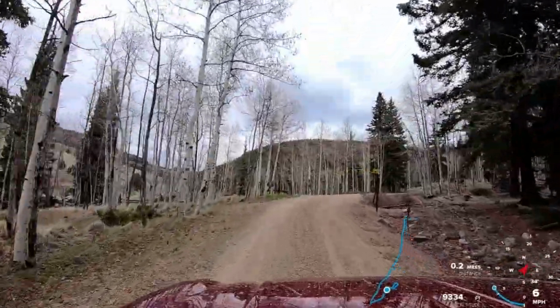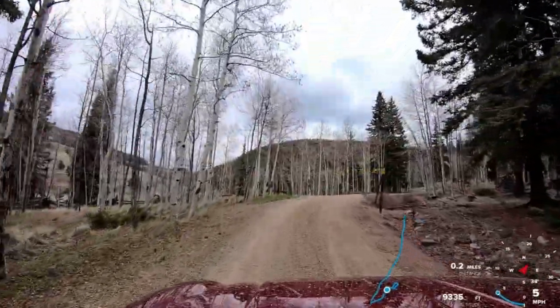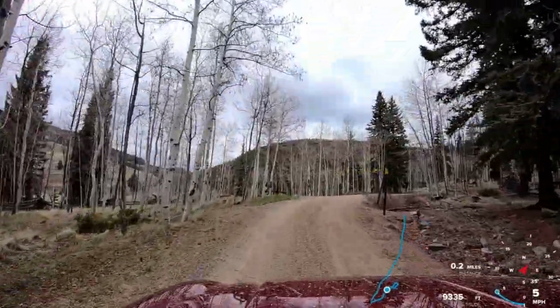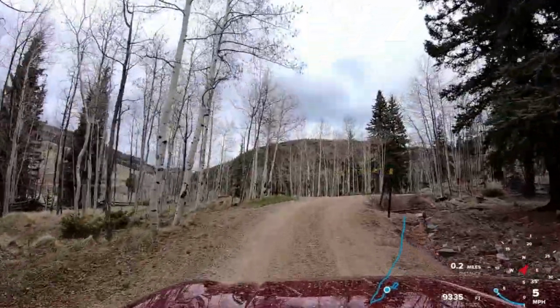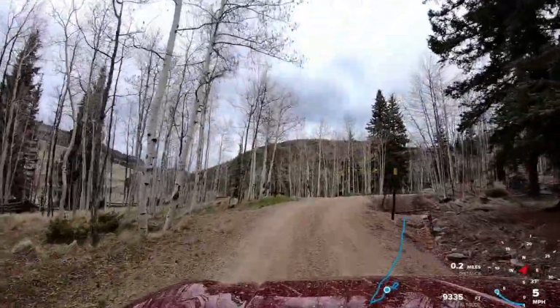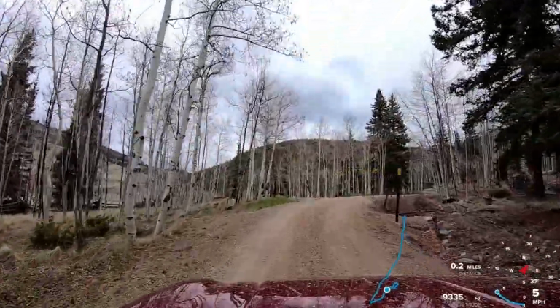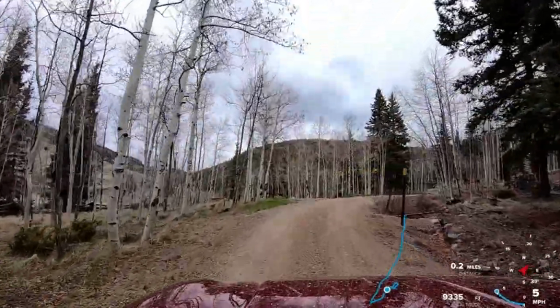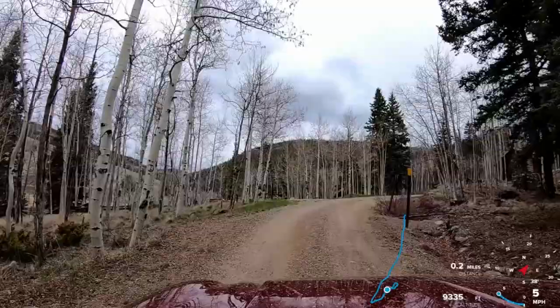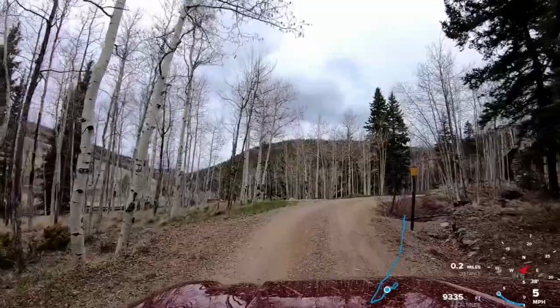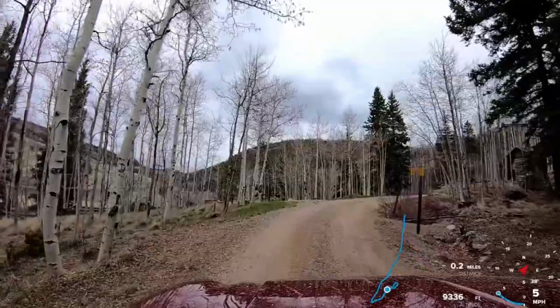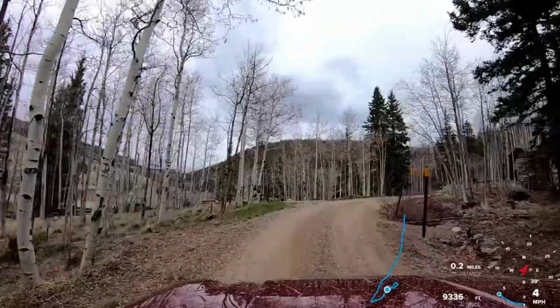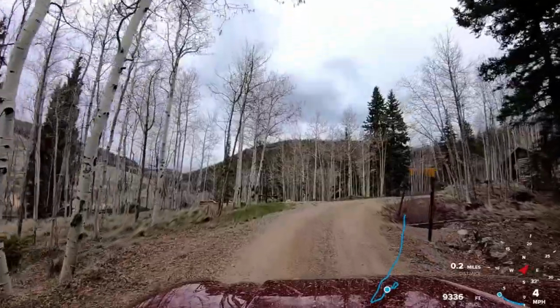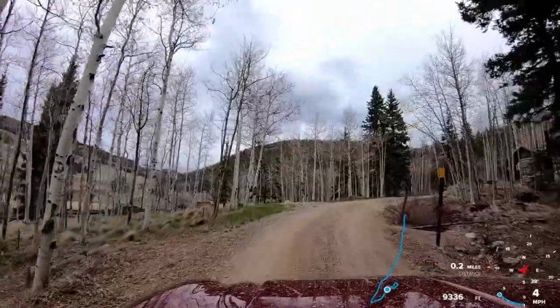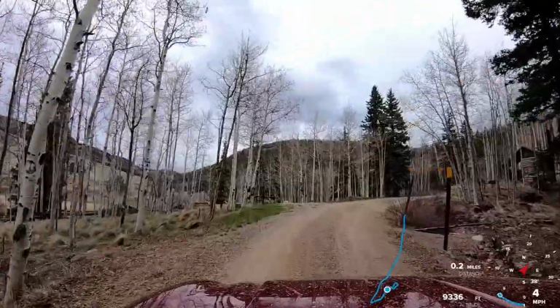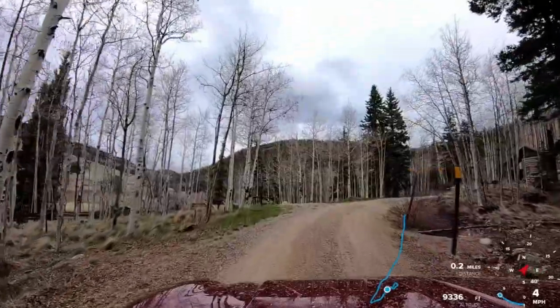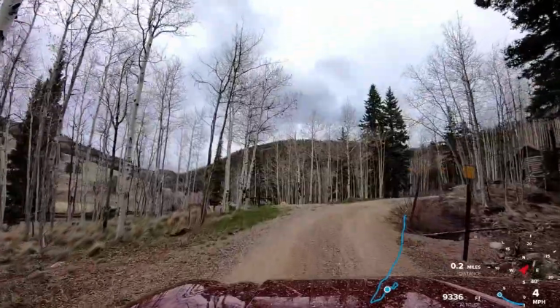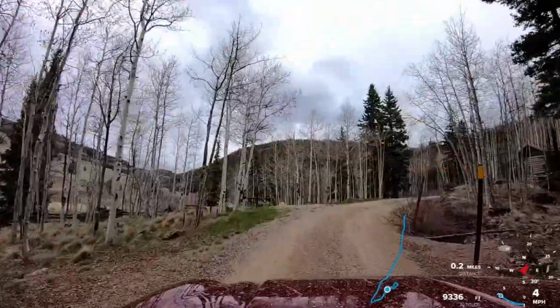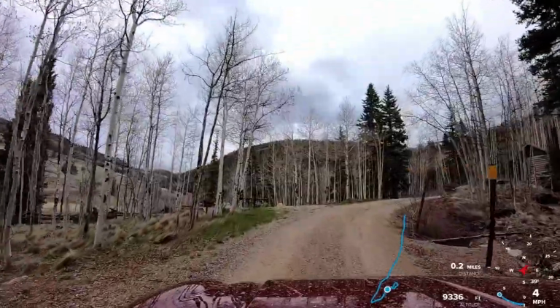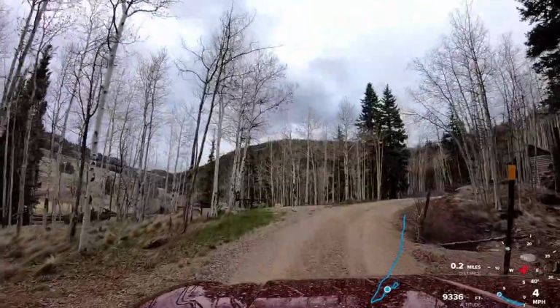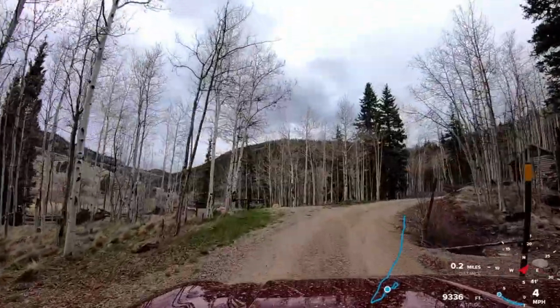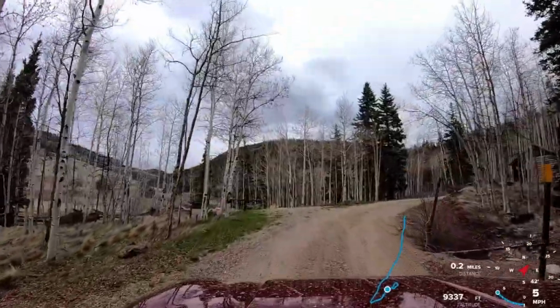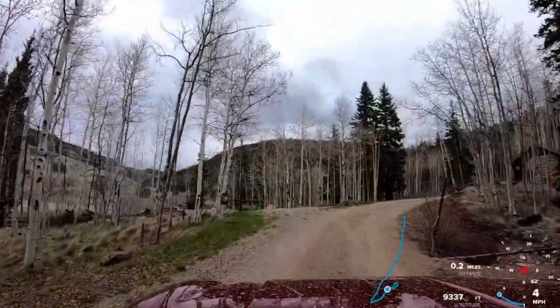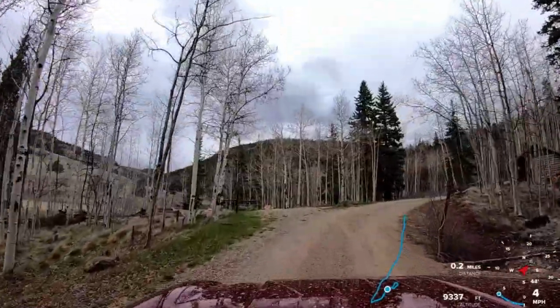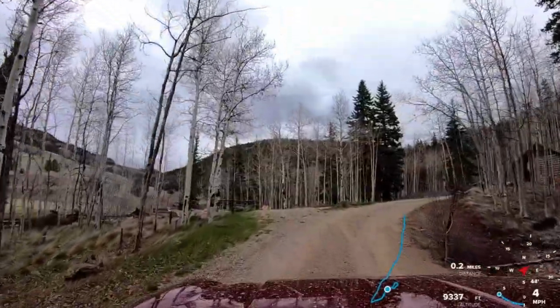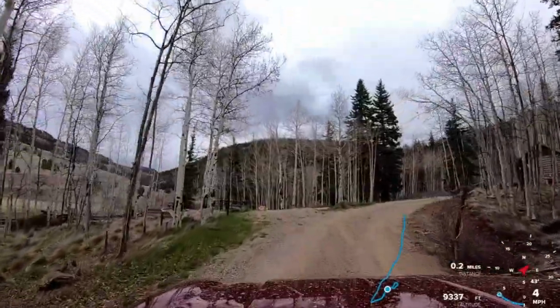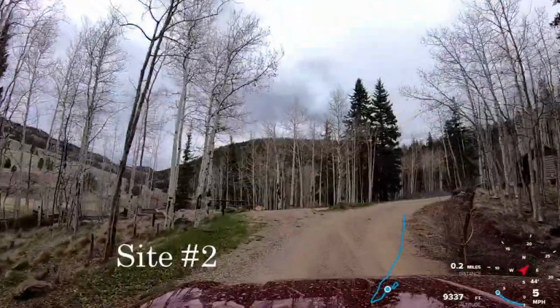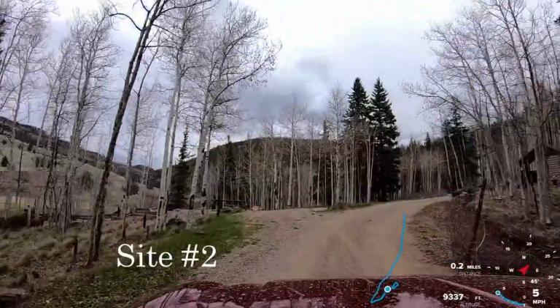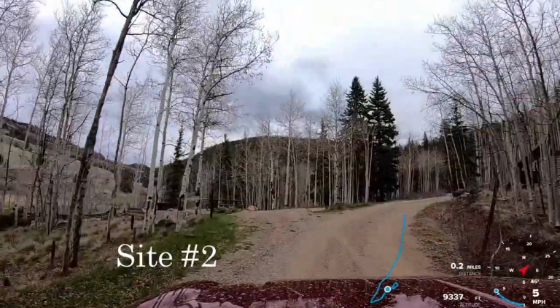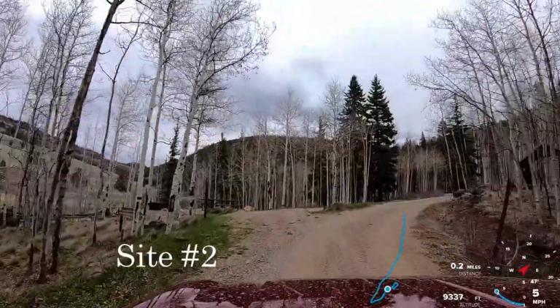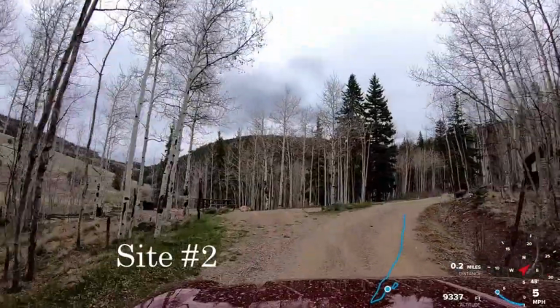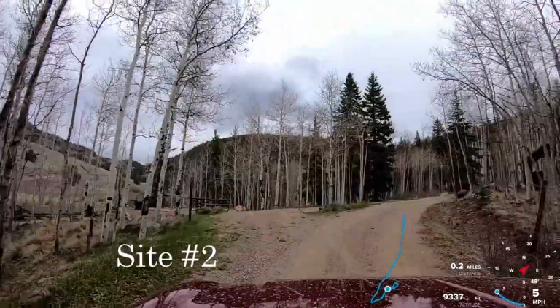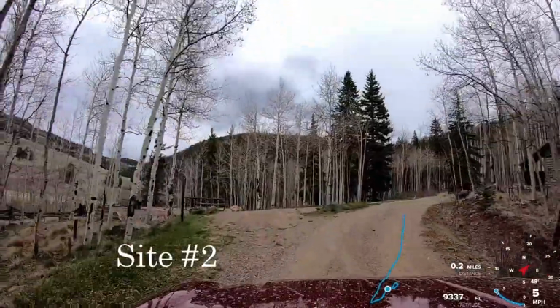There's a single outhouse available, coming up here on the right, across from campsite number two.